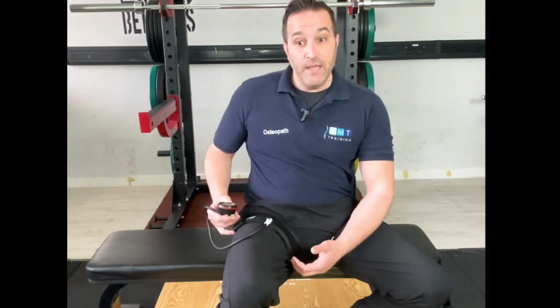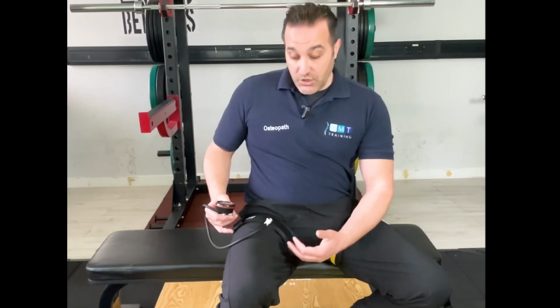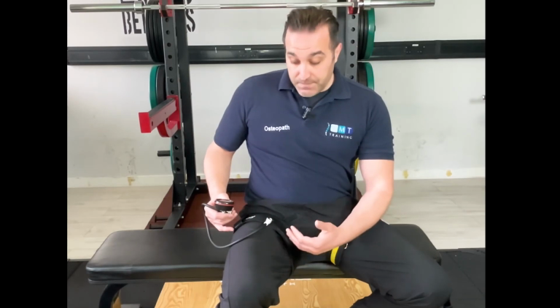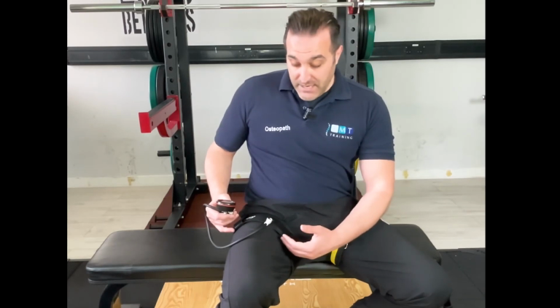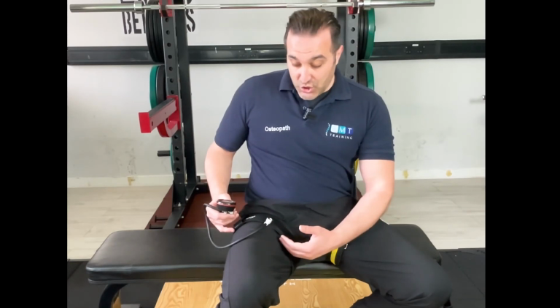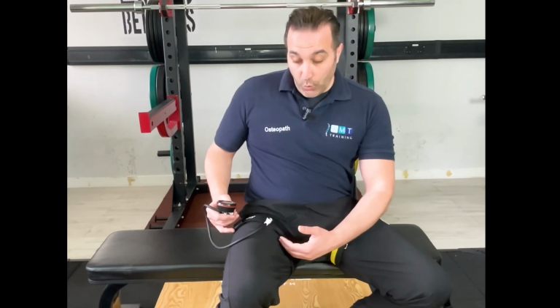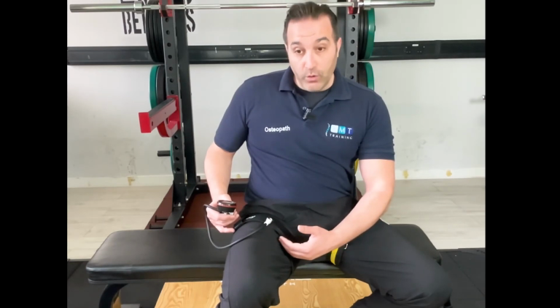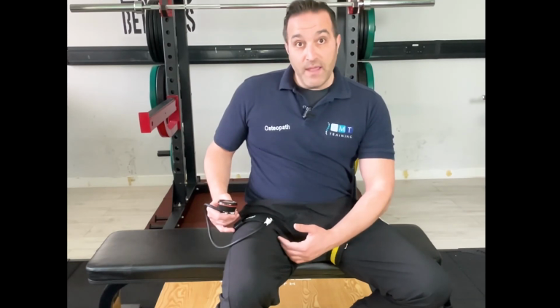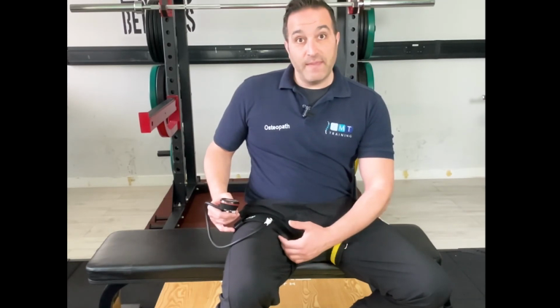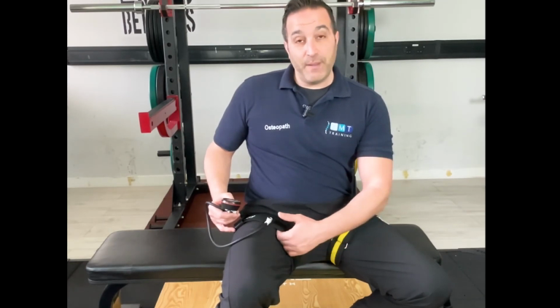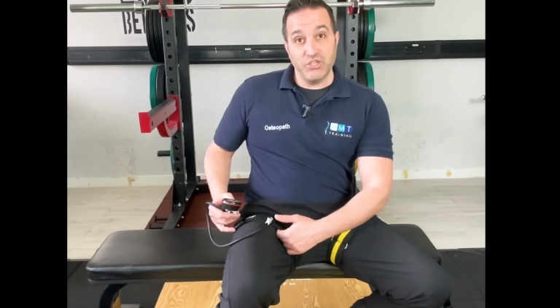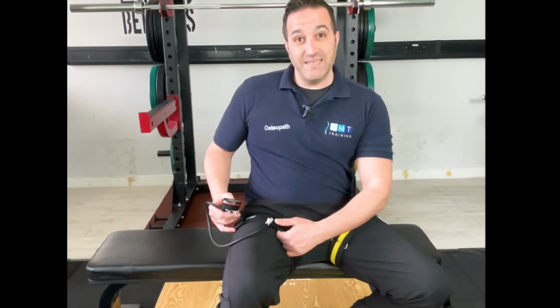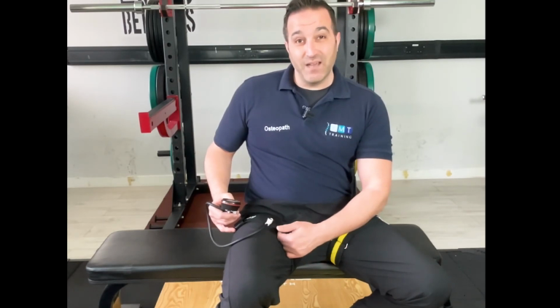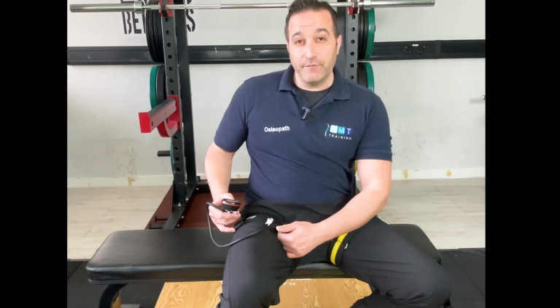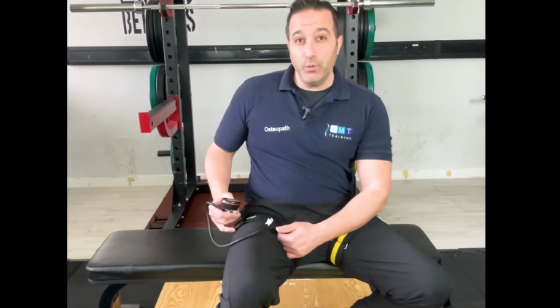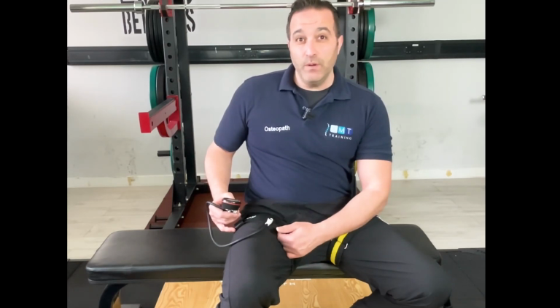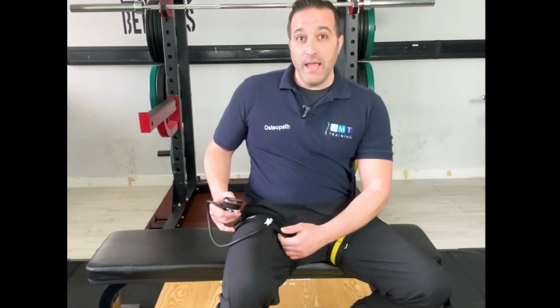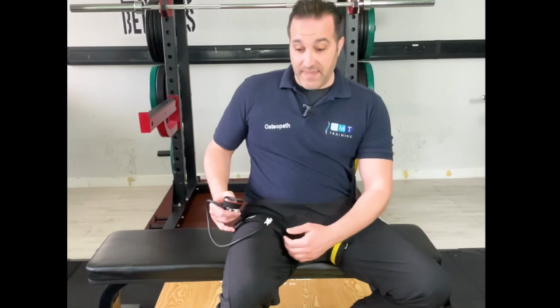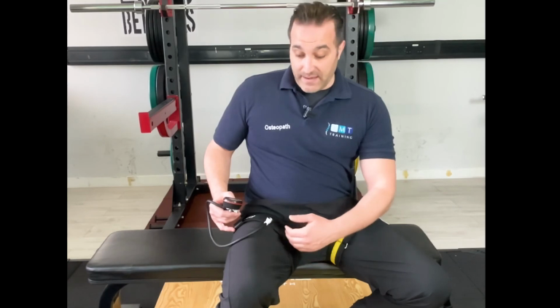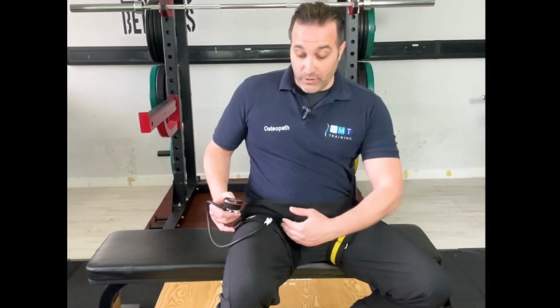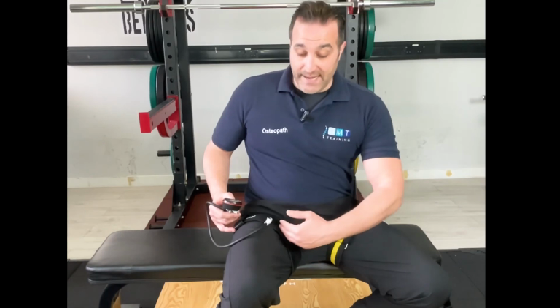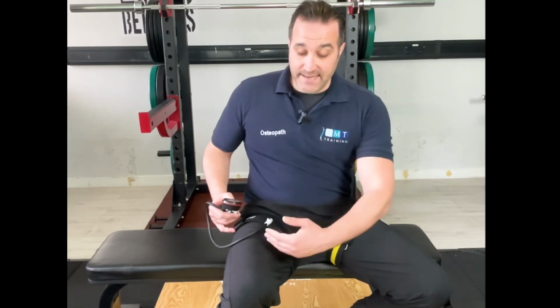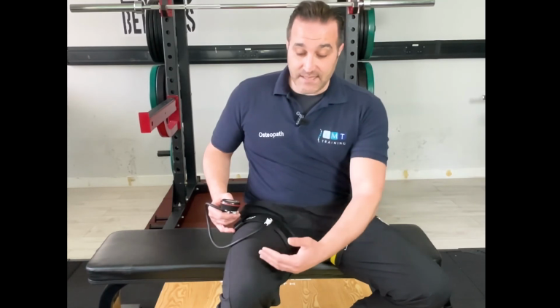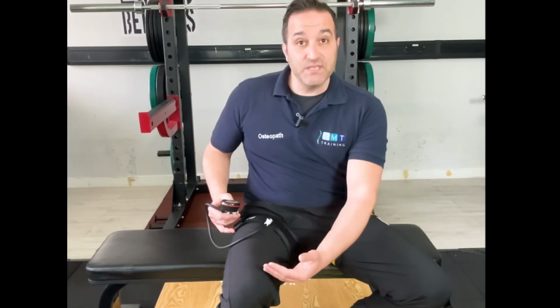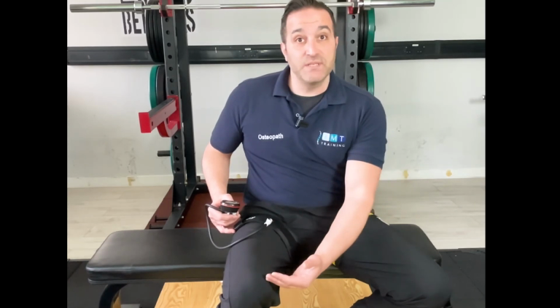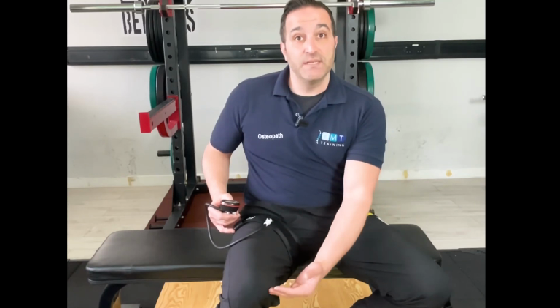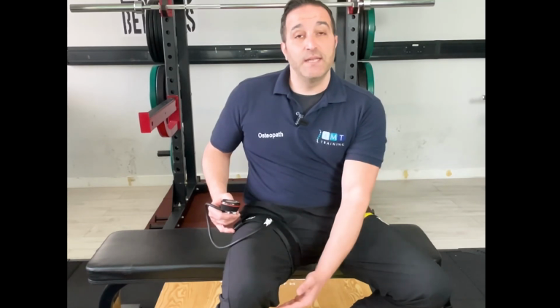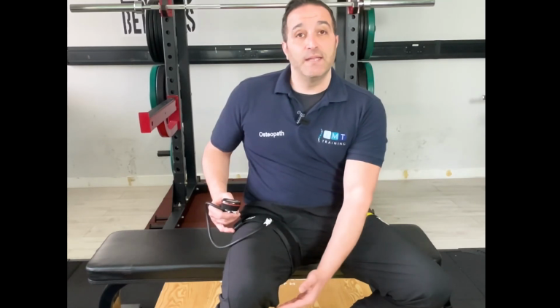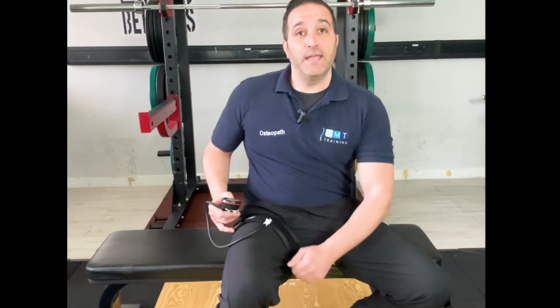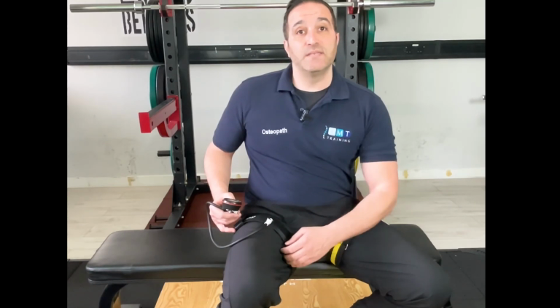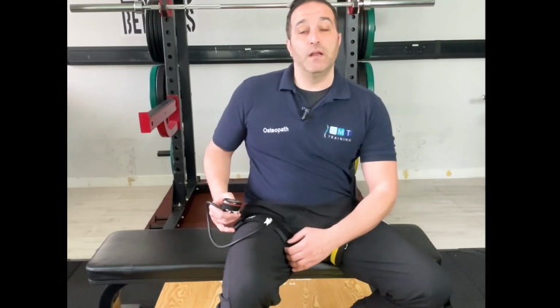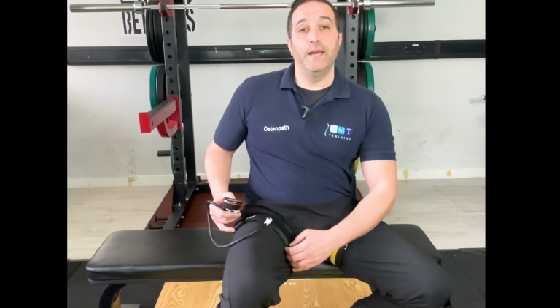Just make sure that the patient is comfortable and they're not getting any symptoms into the lower limb.